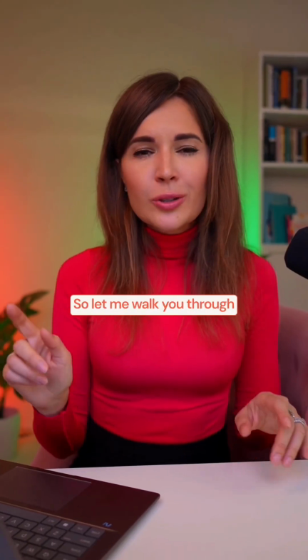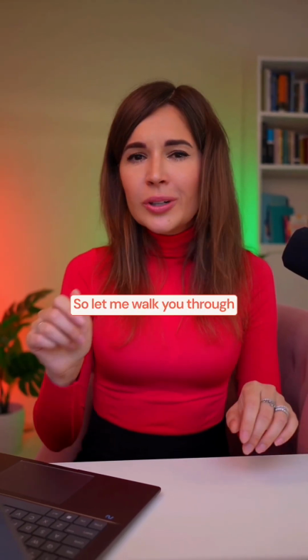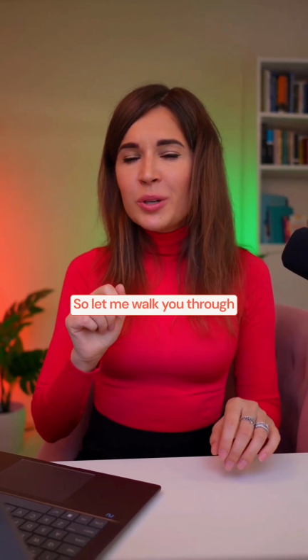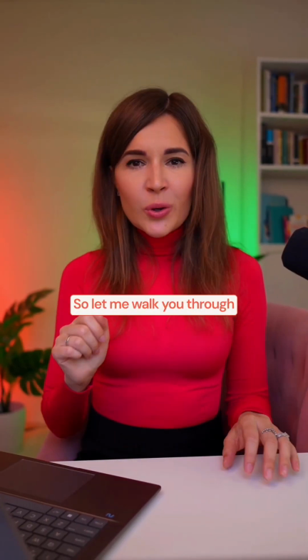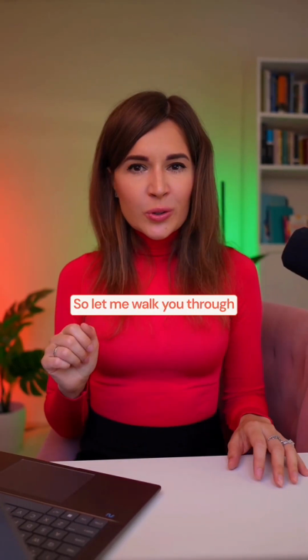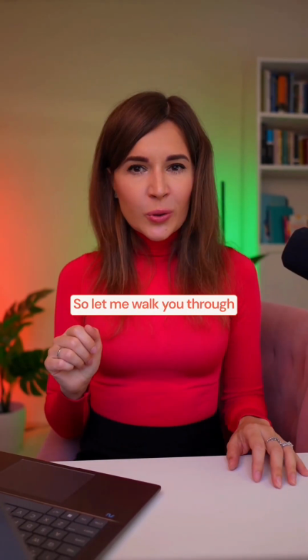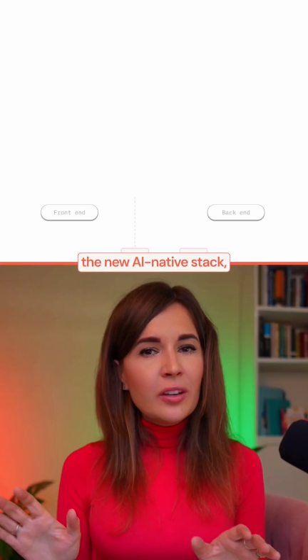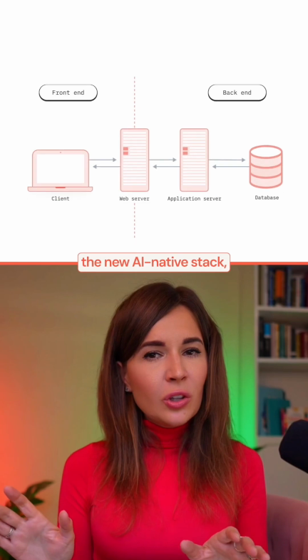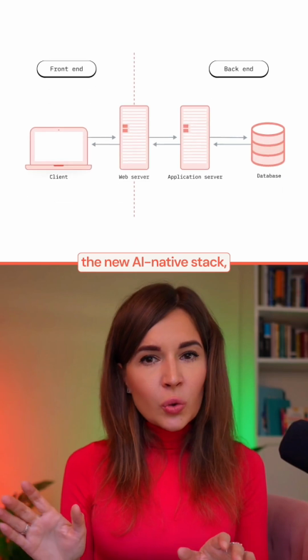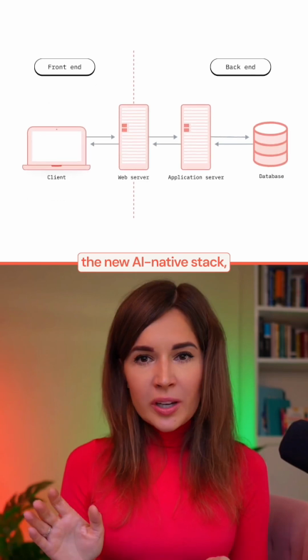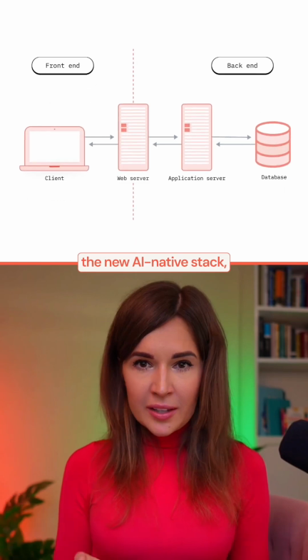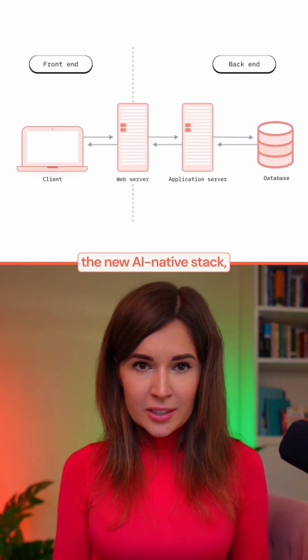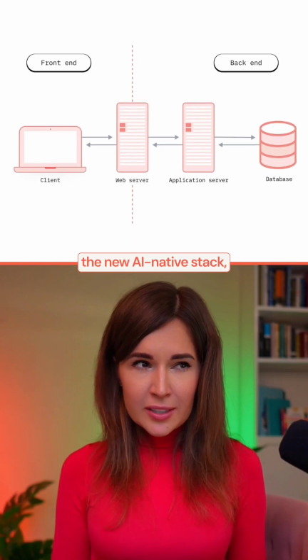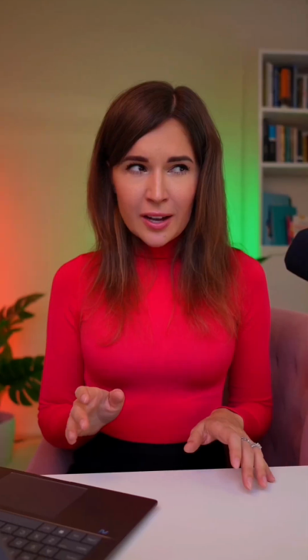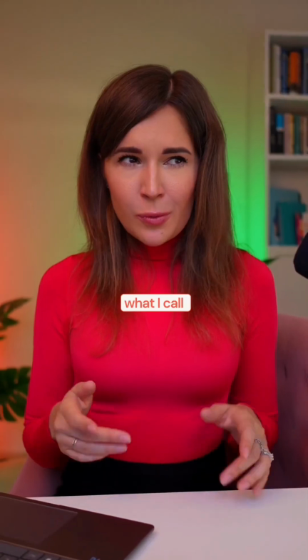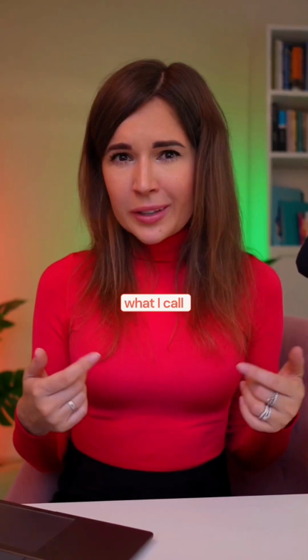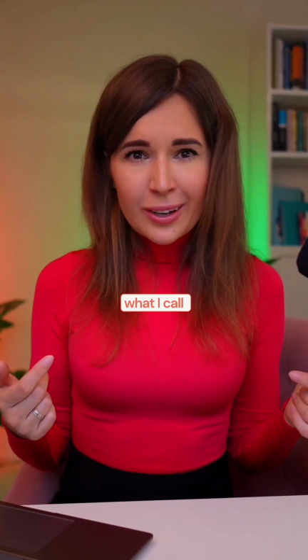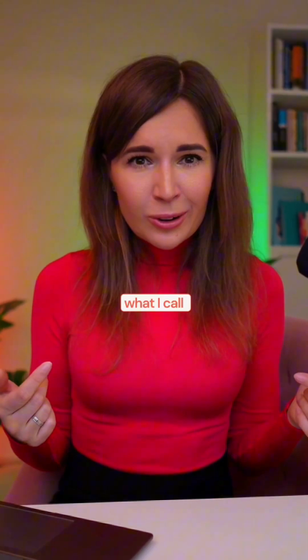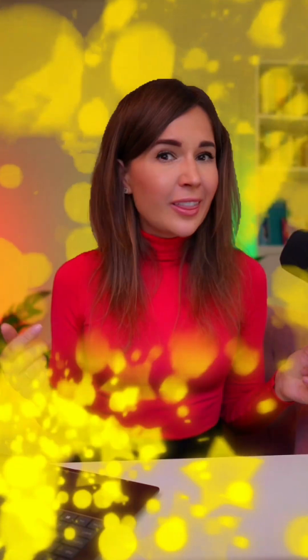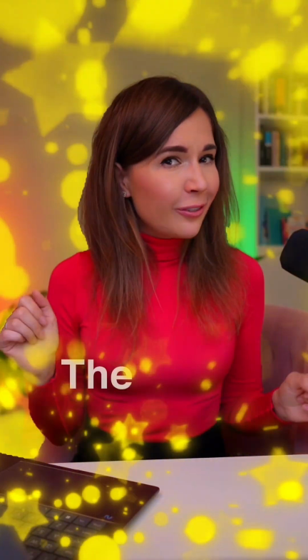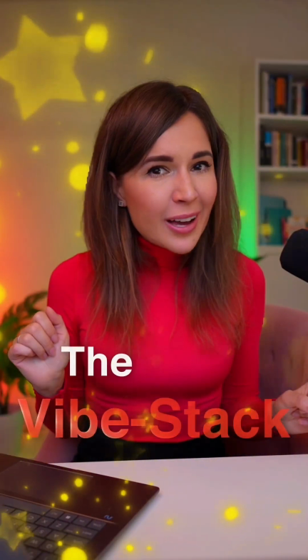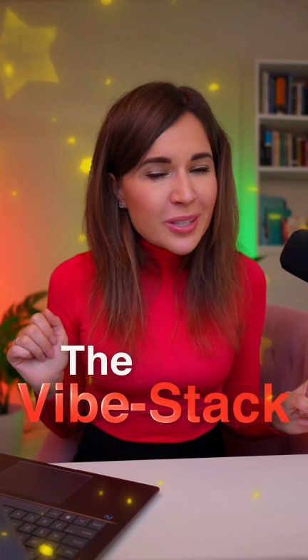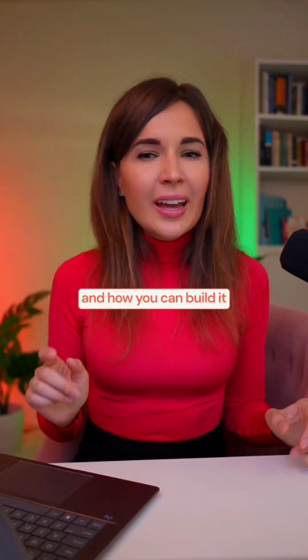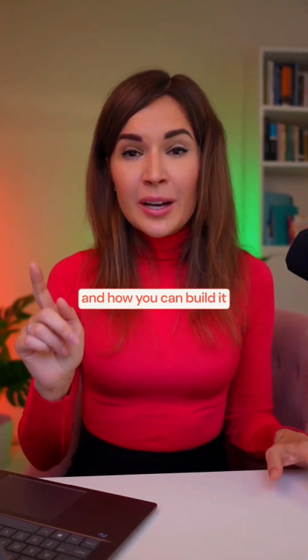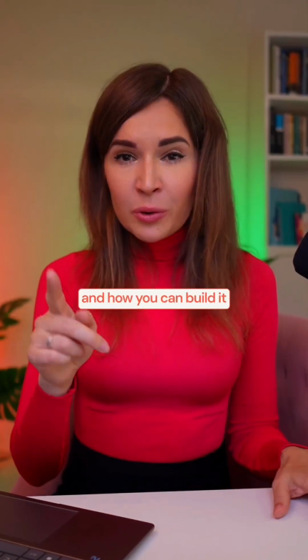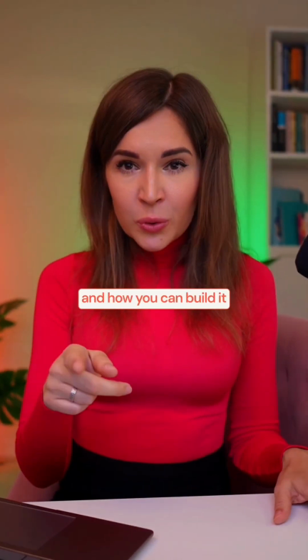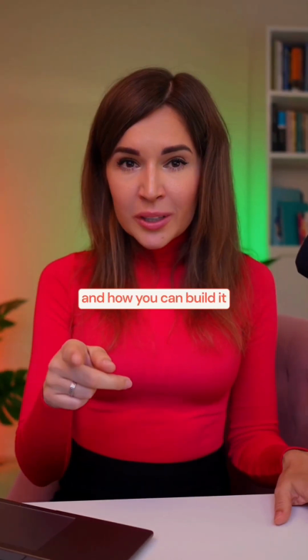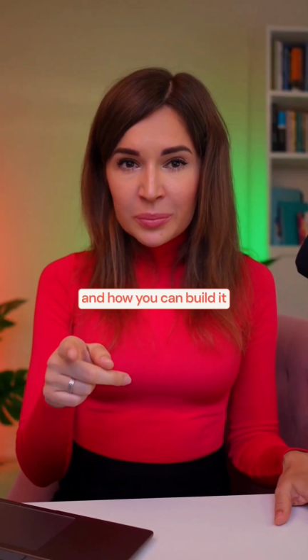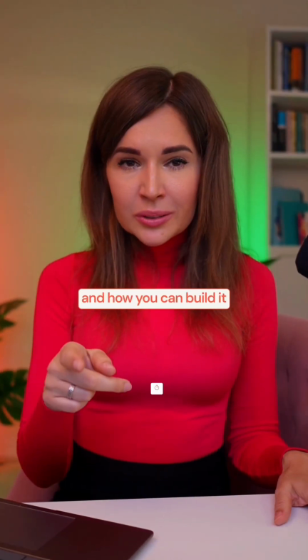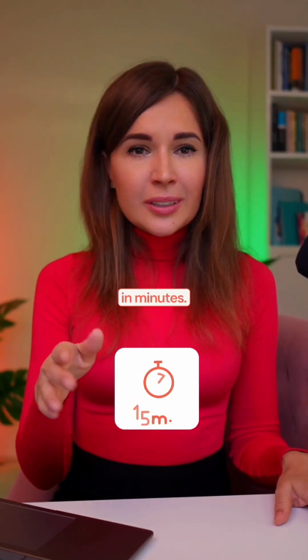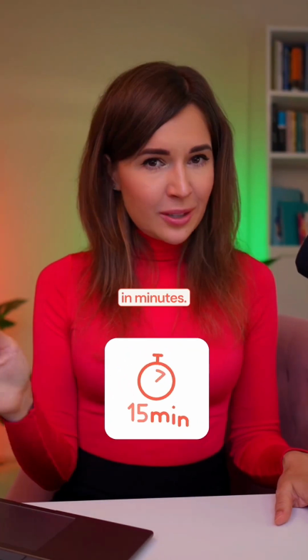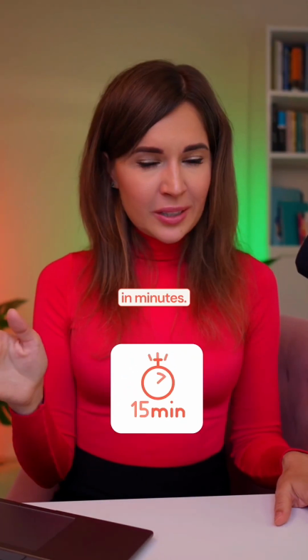So let me walk you through the new AI-native stack — what I call the vibe stack — and how you can build it in minutes.